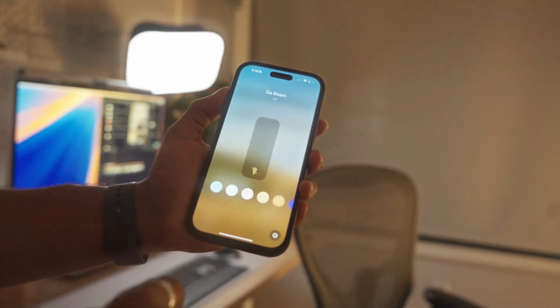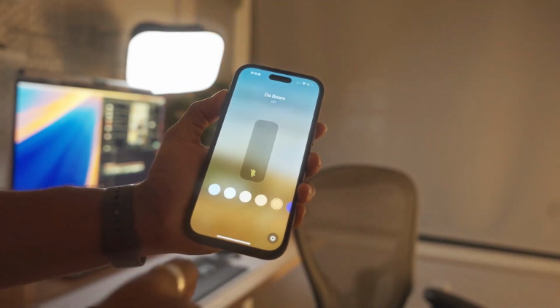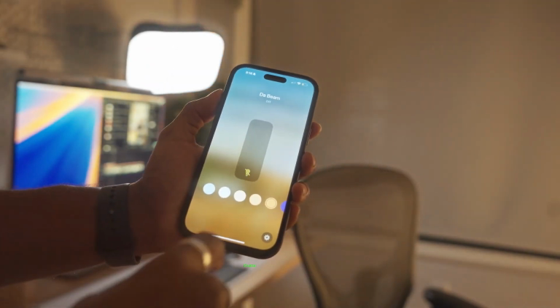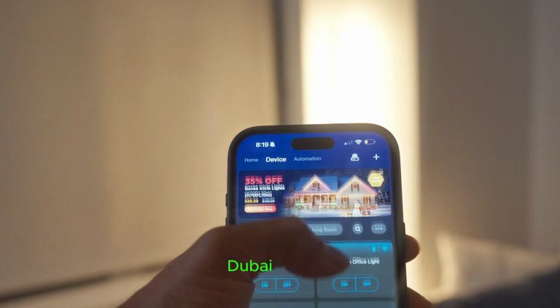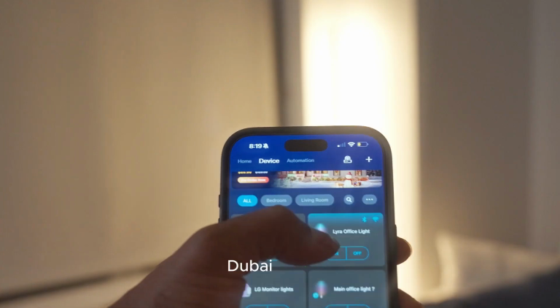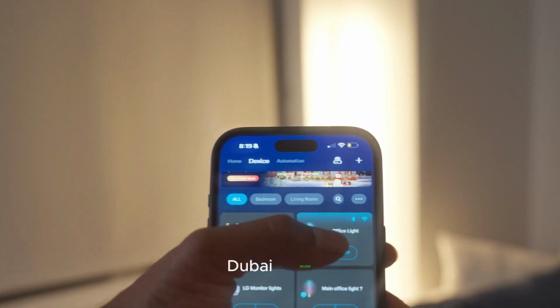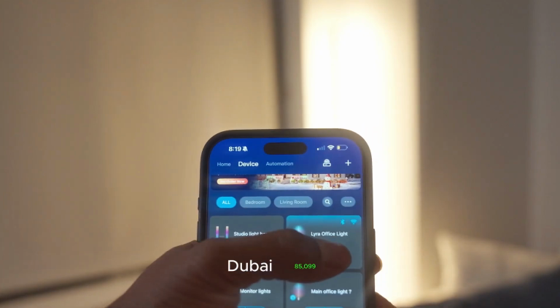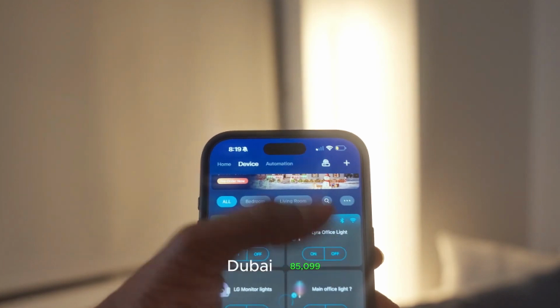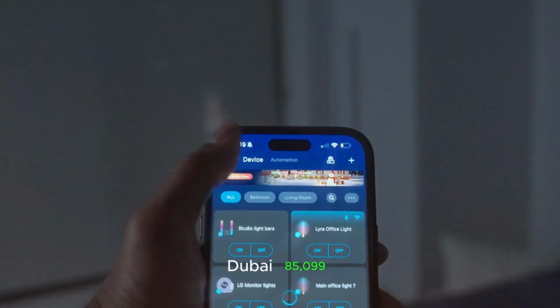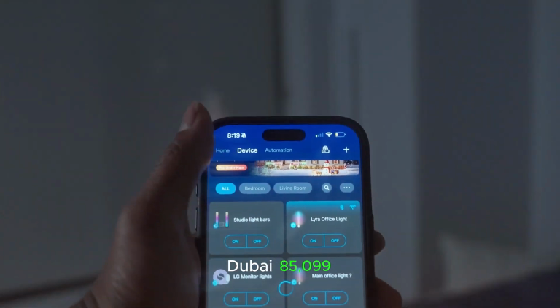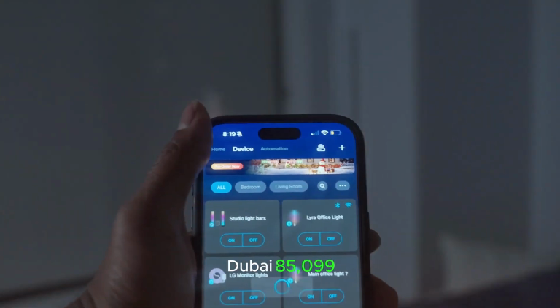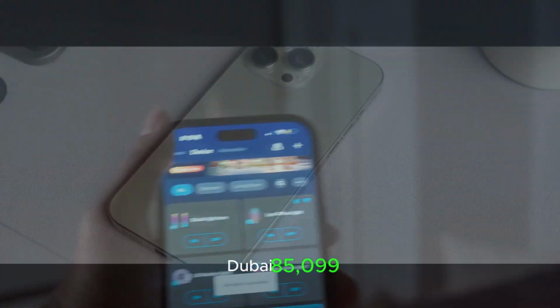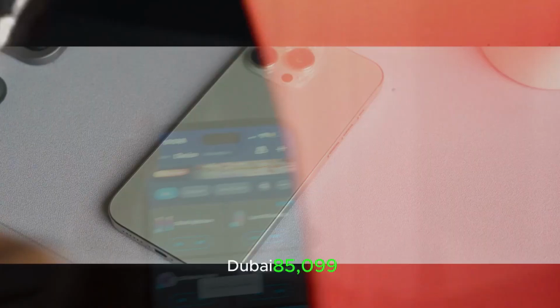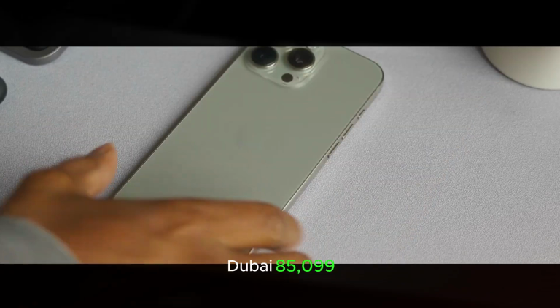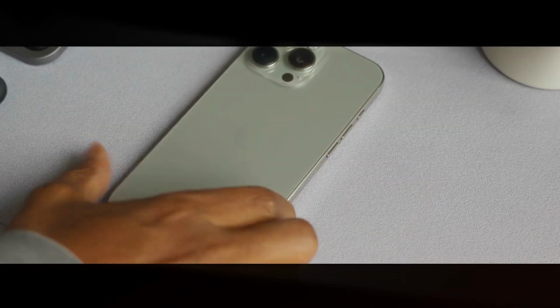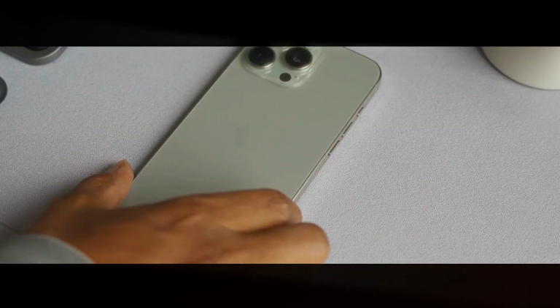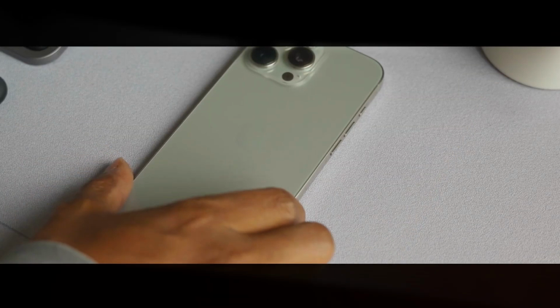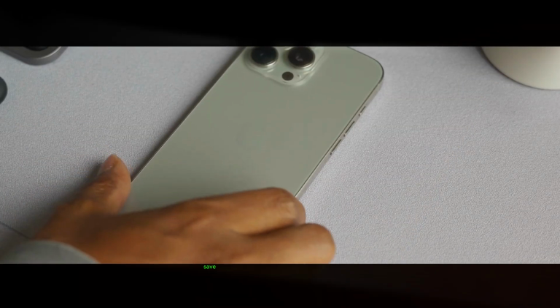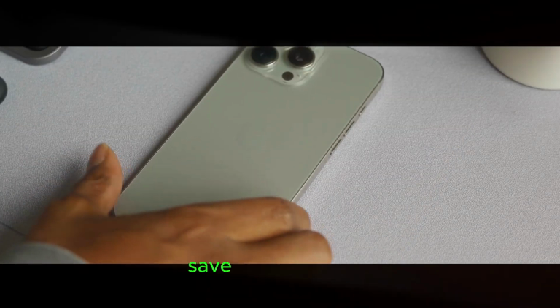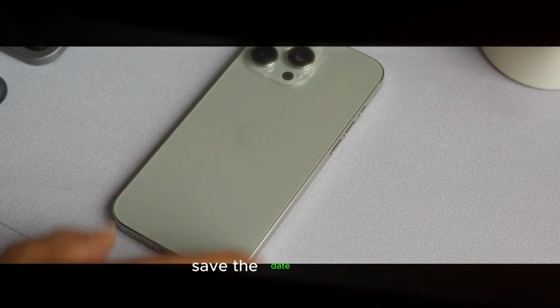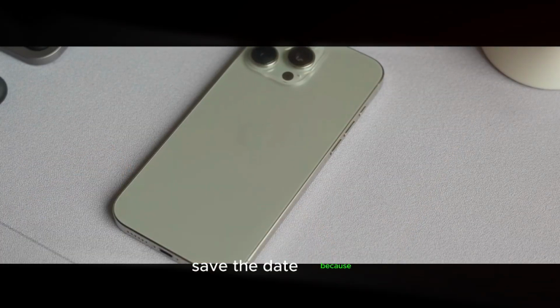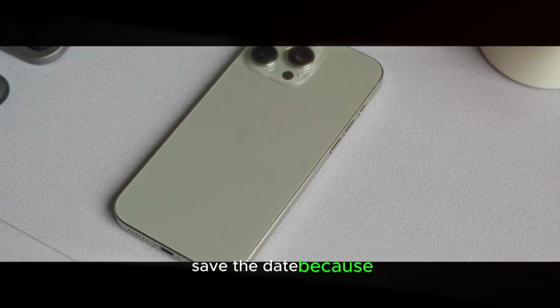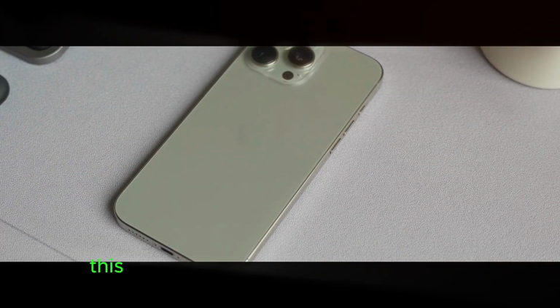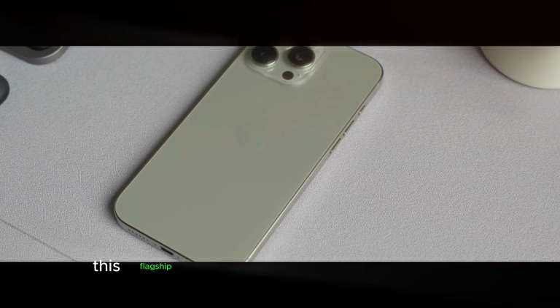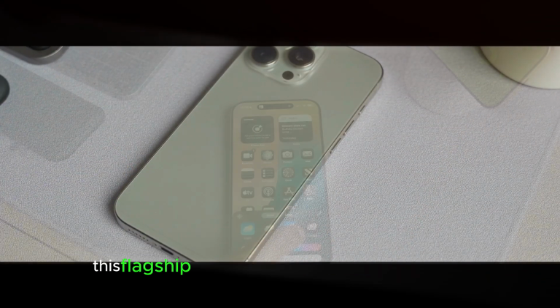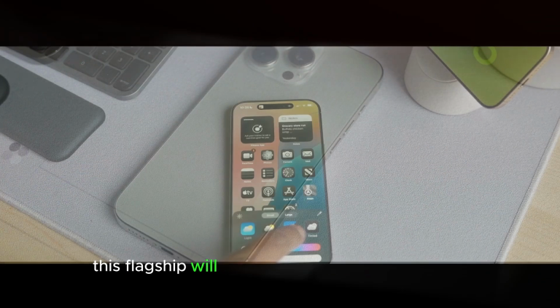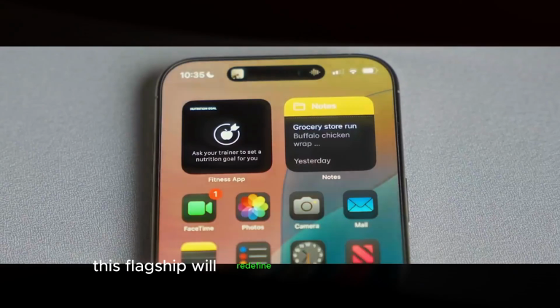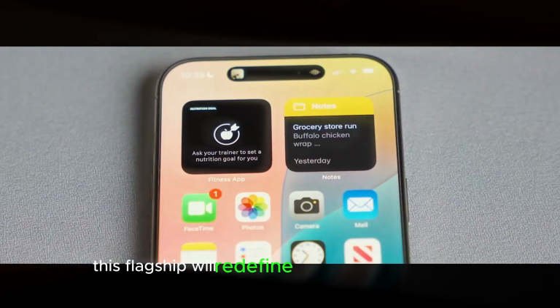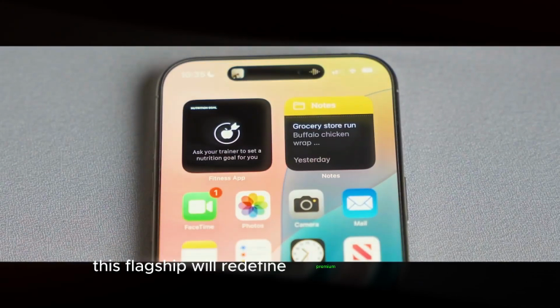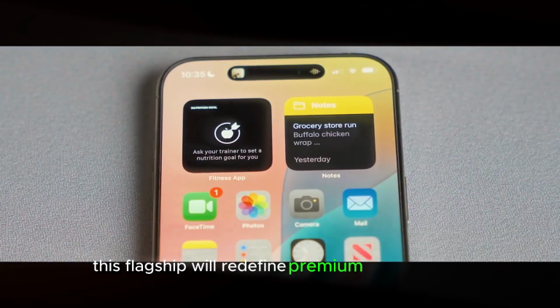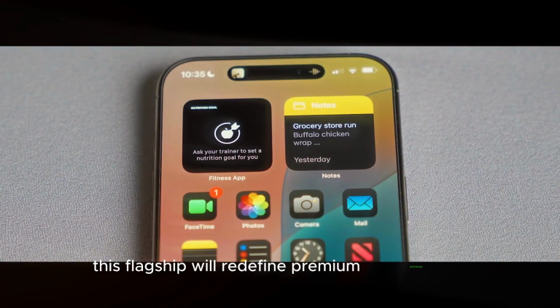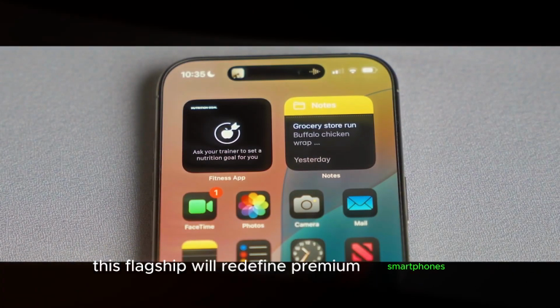Dubai — $85,099. Save the date, because this flagship will redefine premium smartphones.